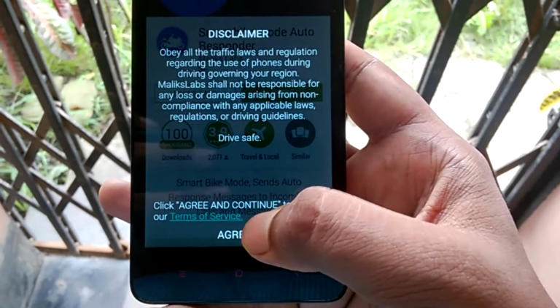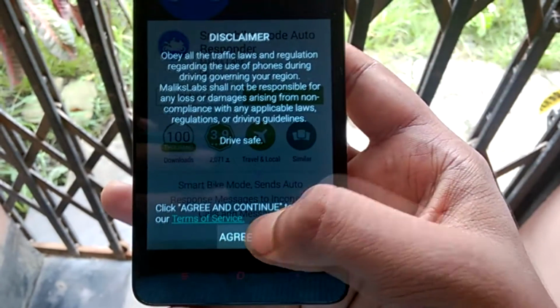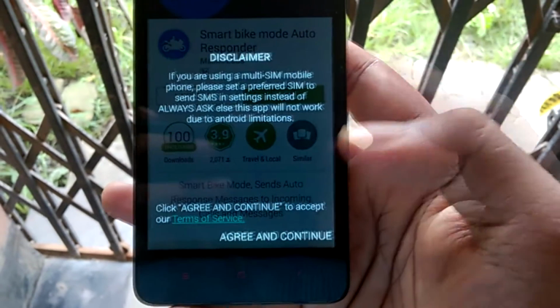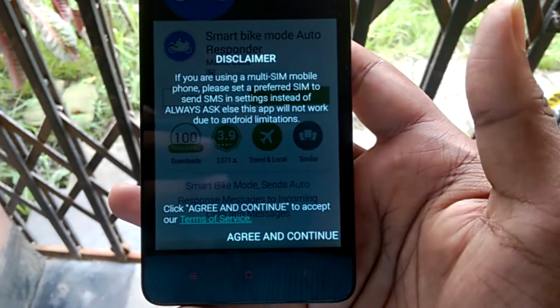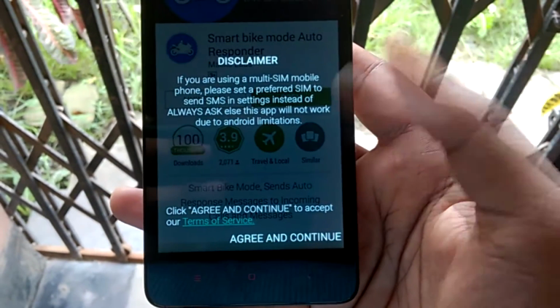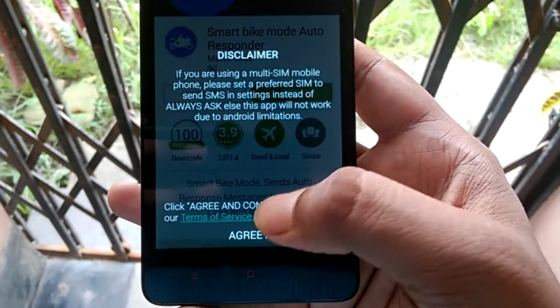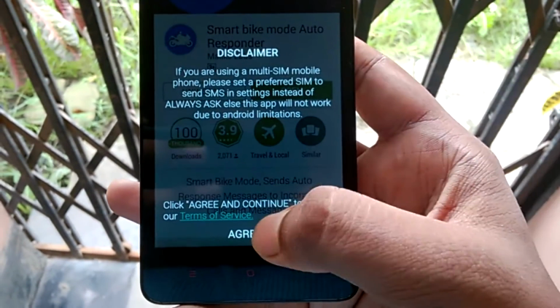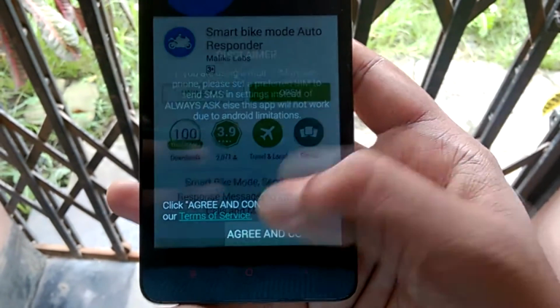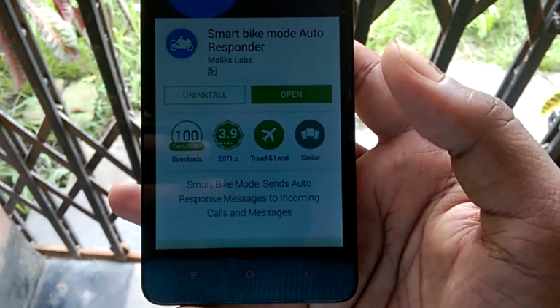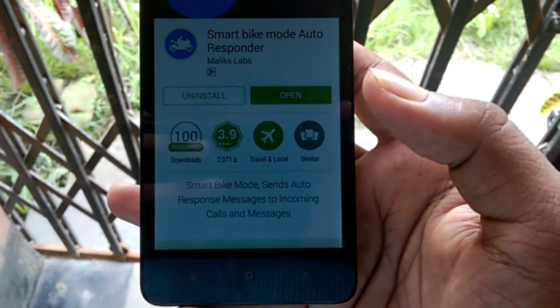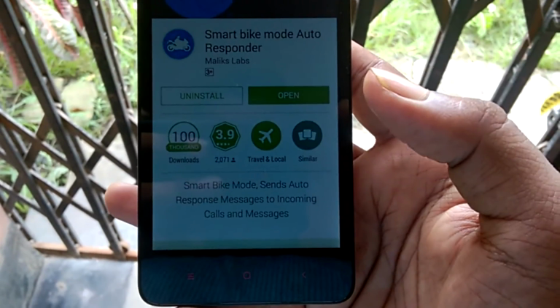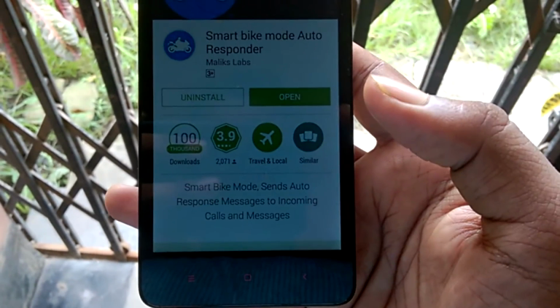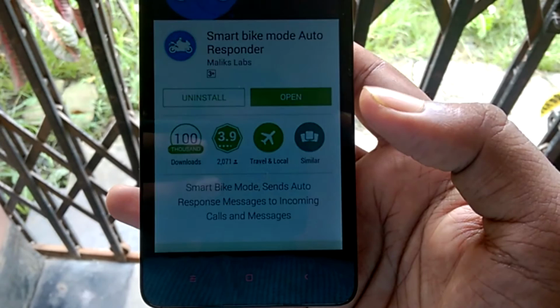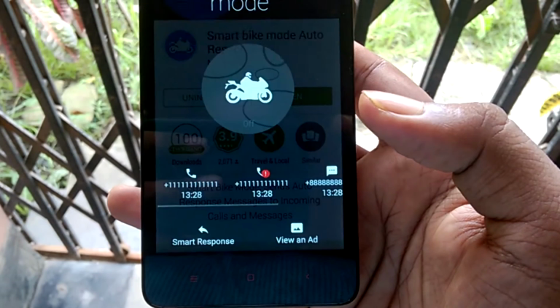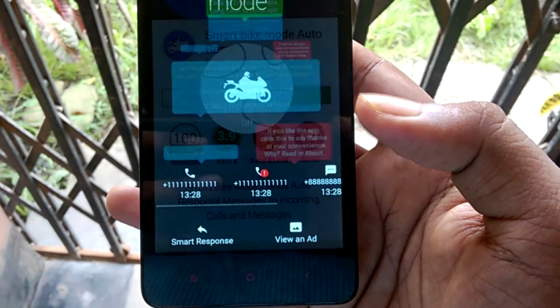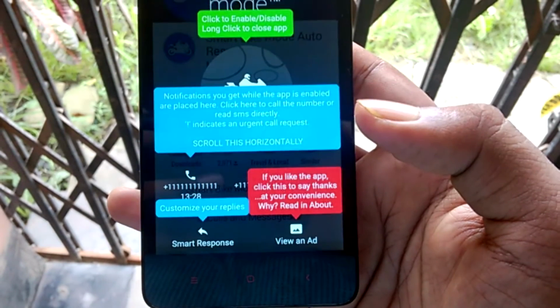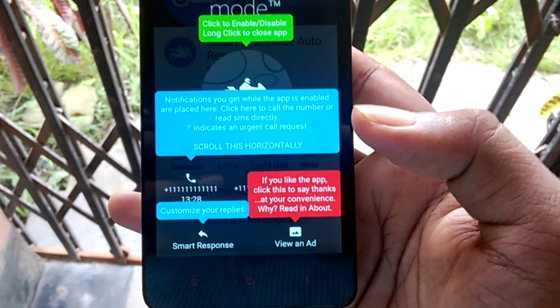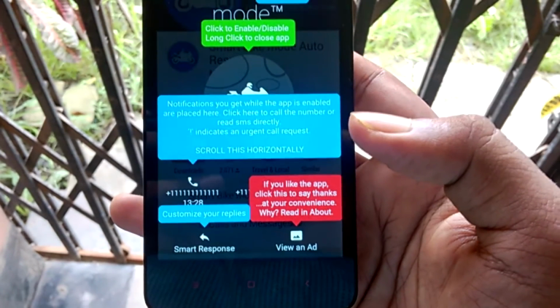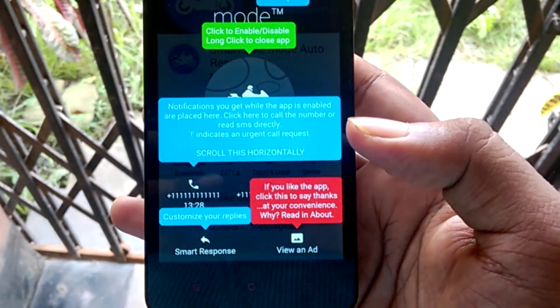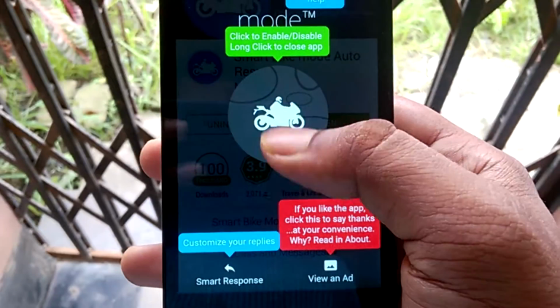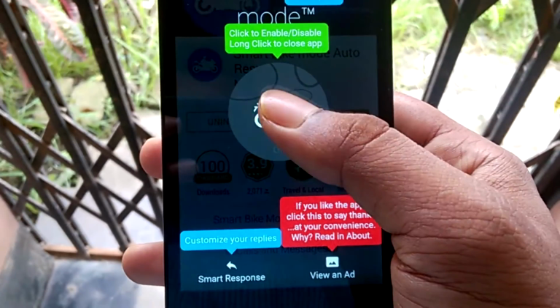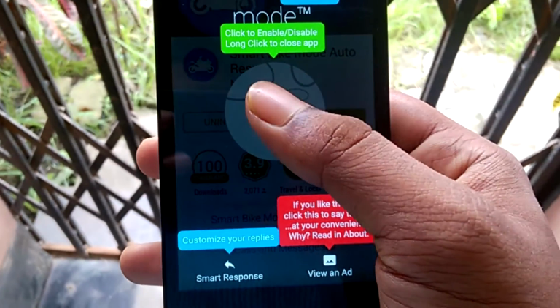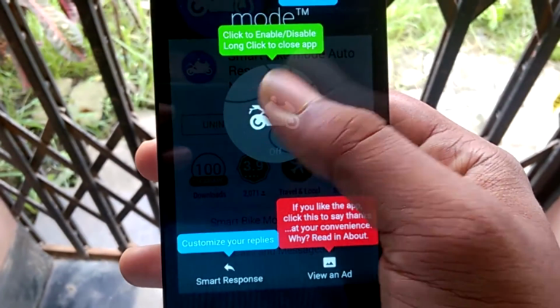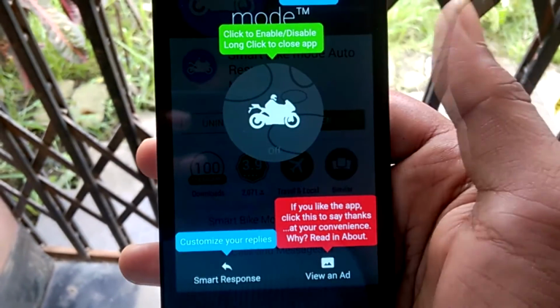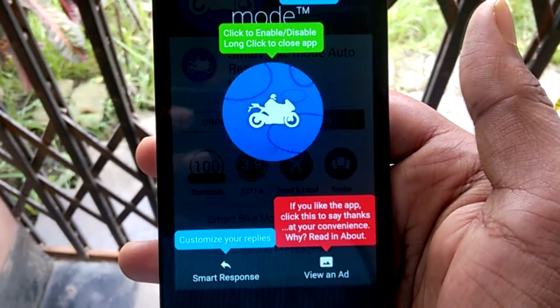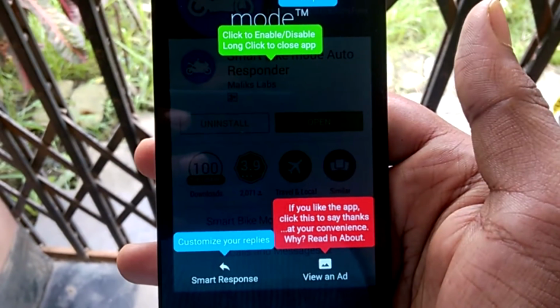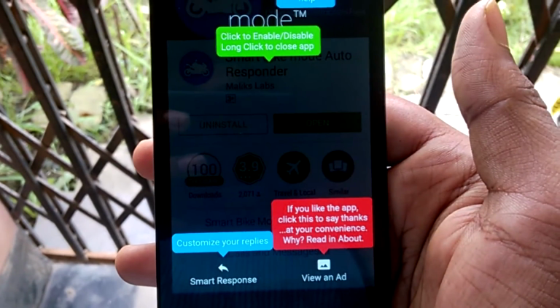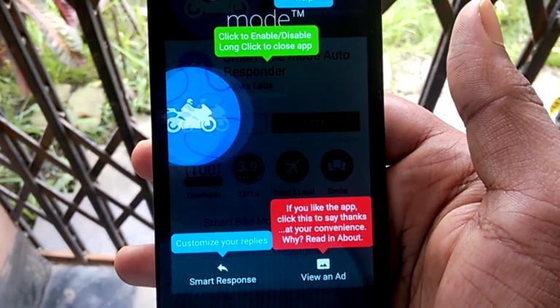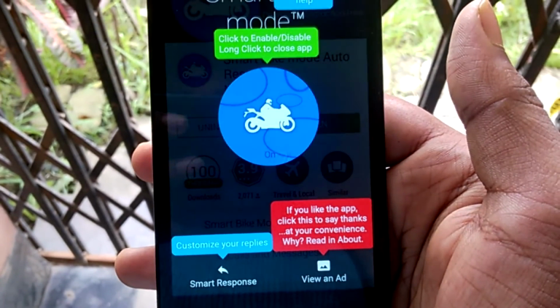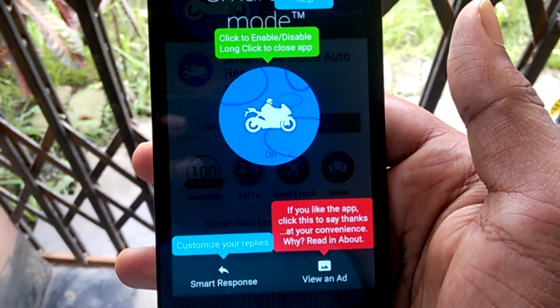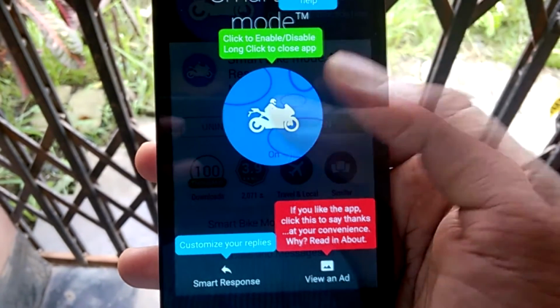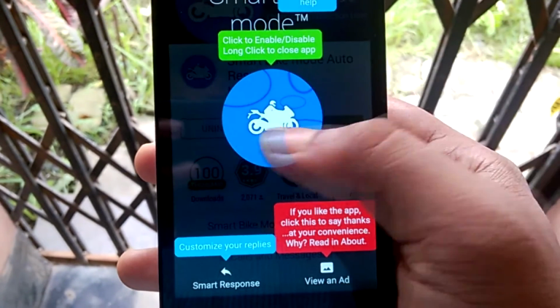Now just click on the bike icon to turn the S Bike Mode on or off. Press and hold the icon to exit the app.